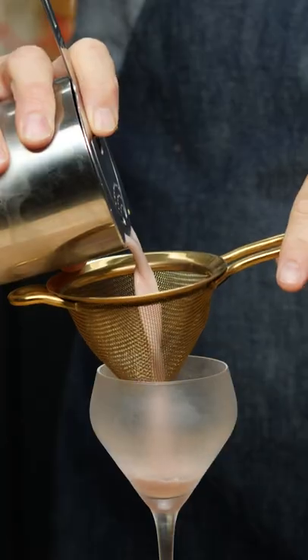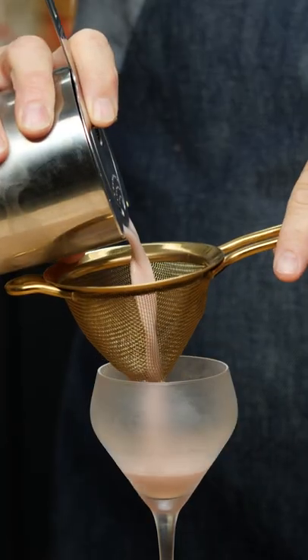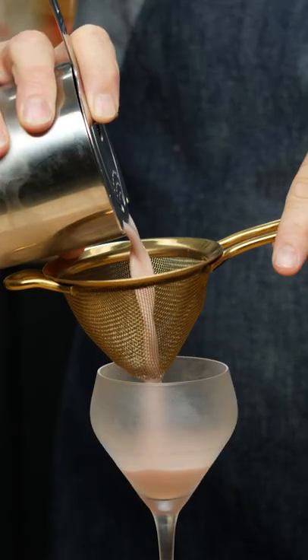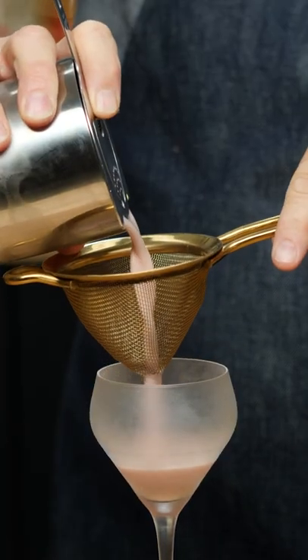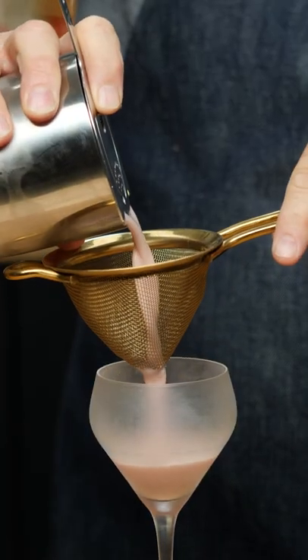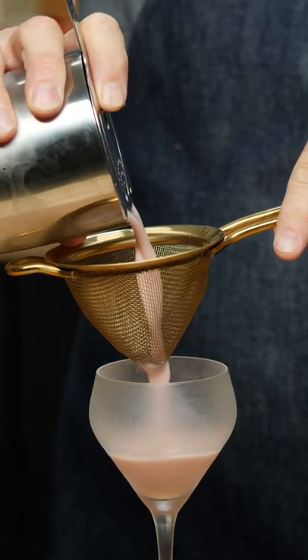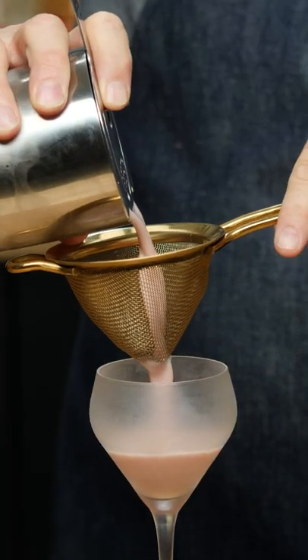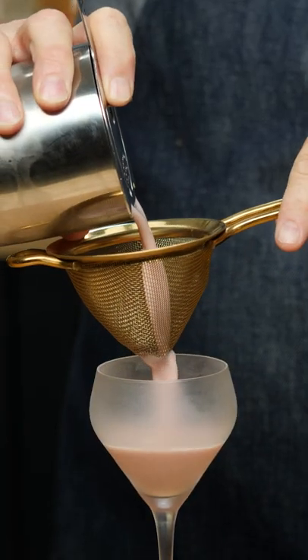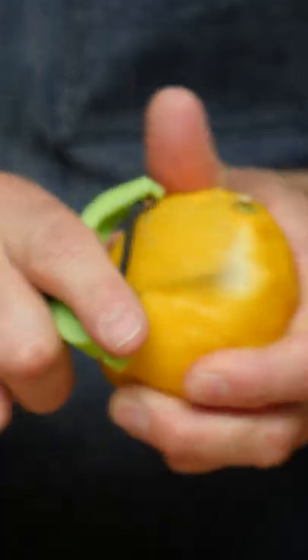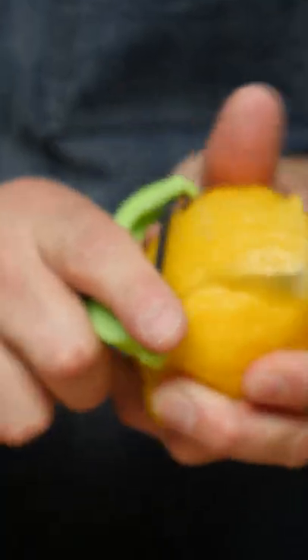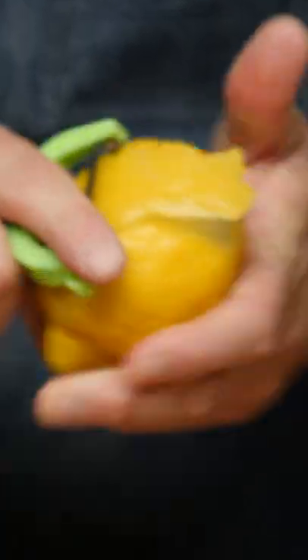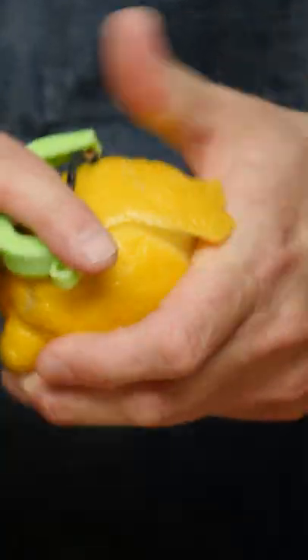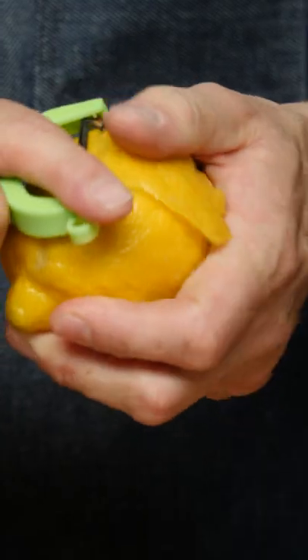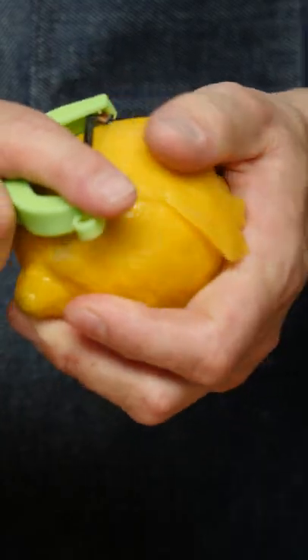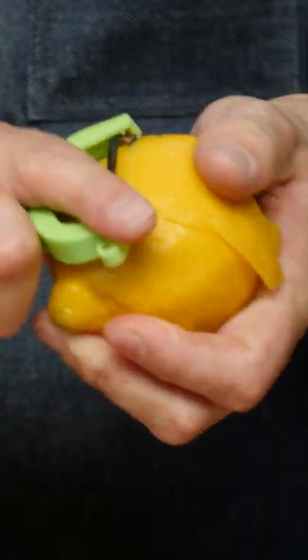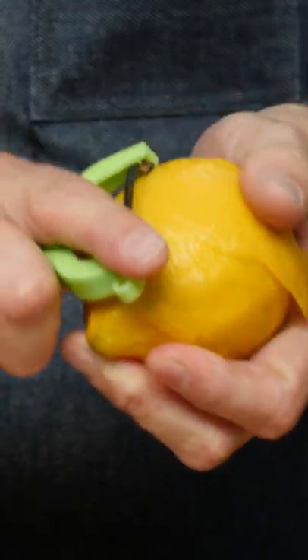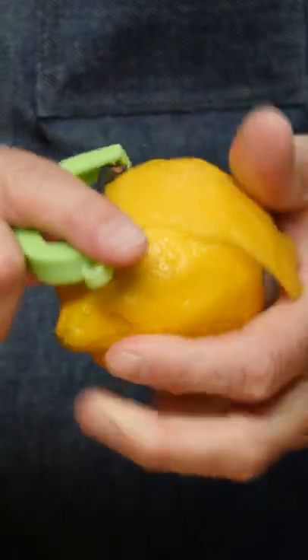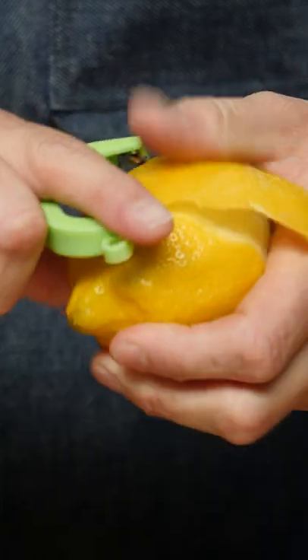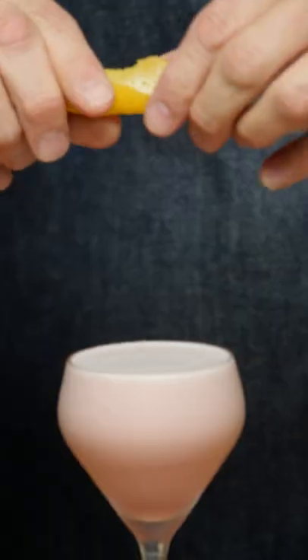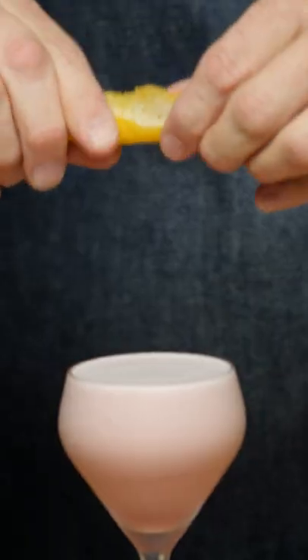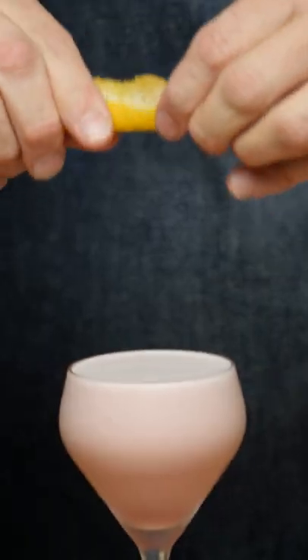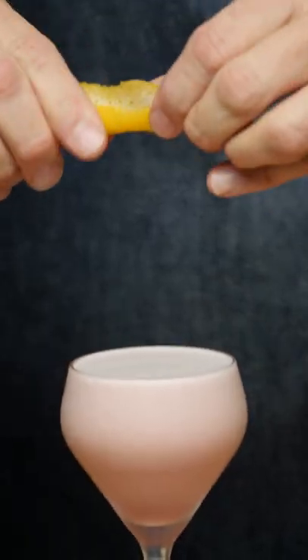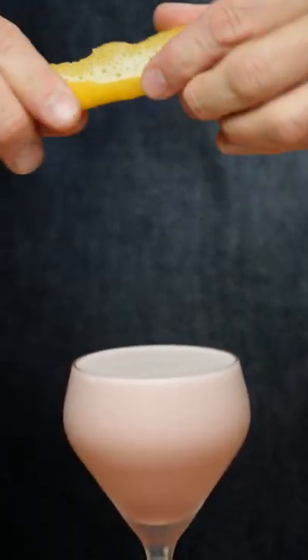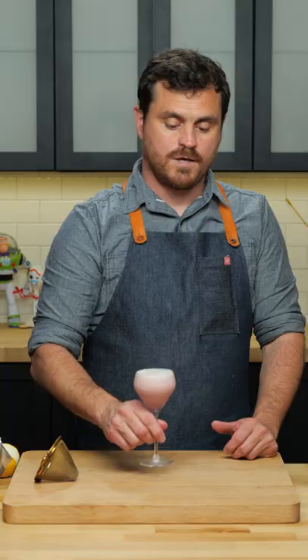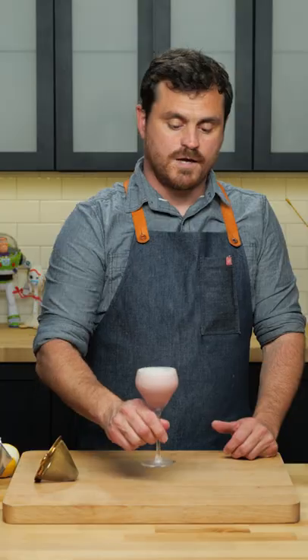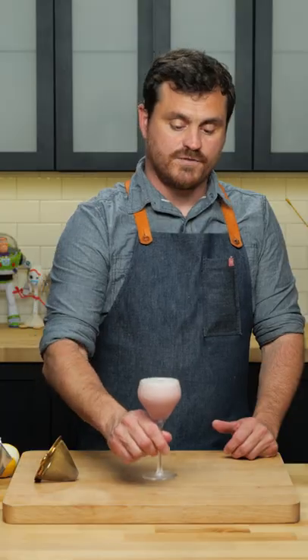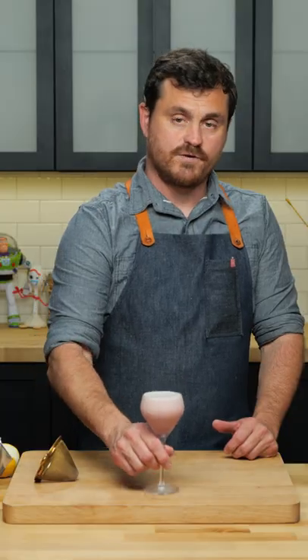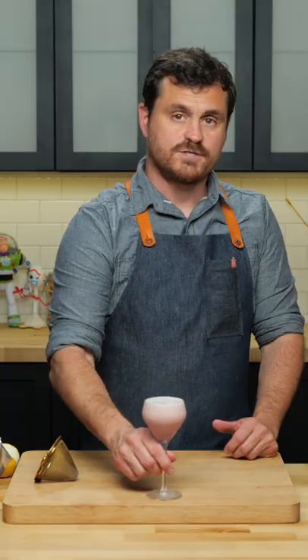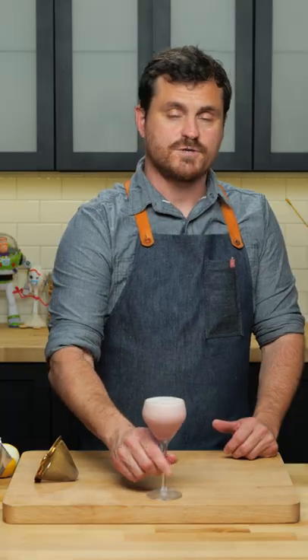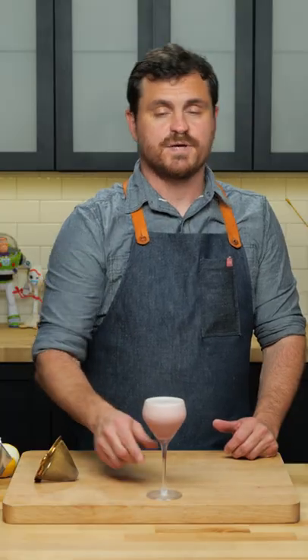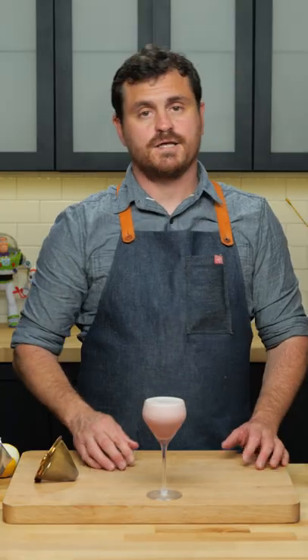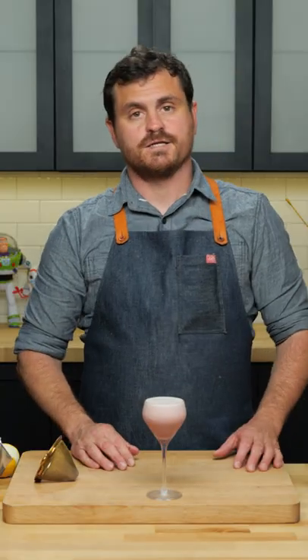Strain, and I like to do a little lemon twist — give it a little oil on top — and there it is, the Pink Lady.